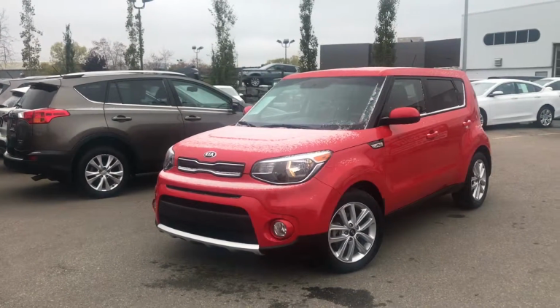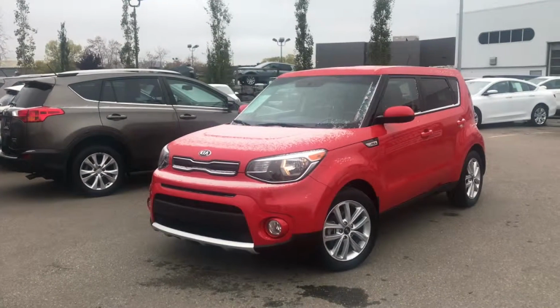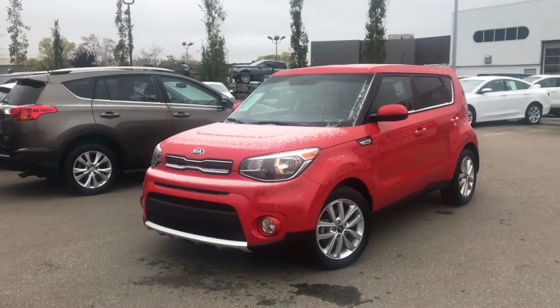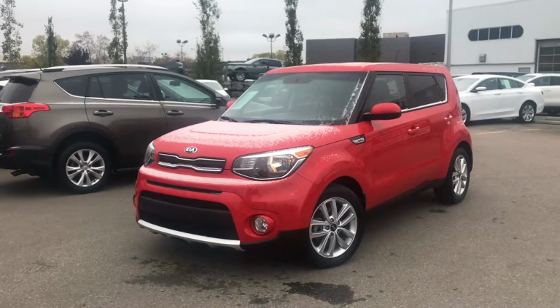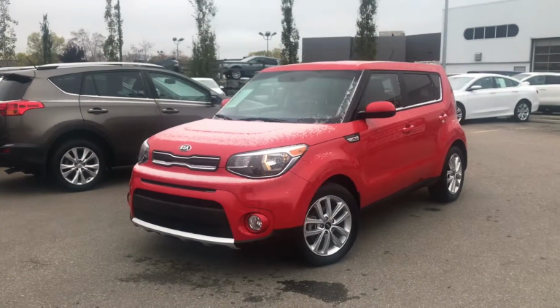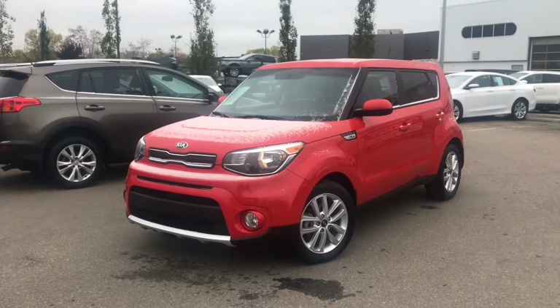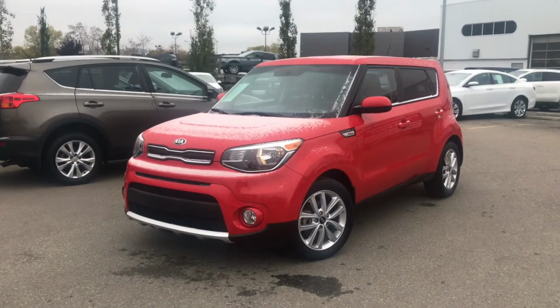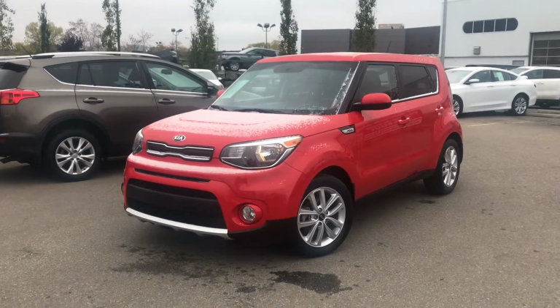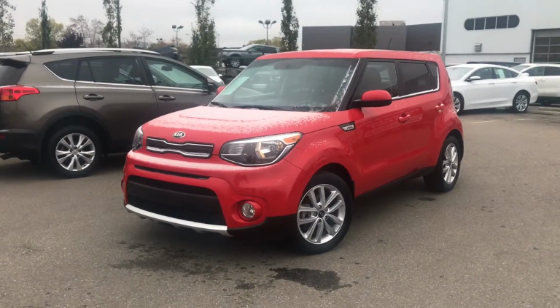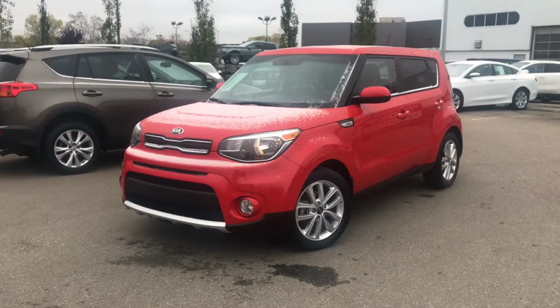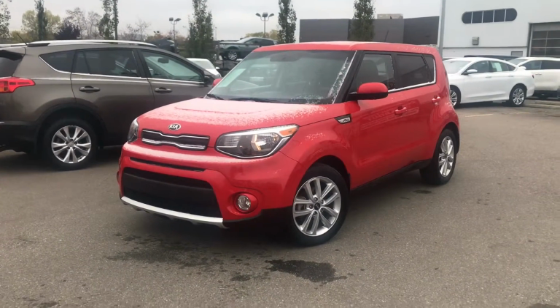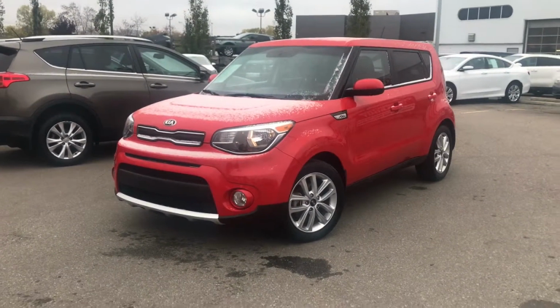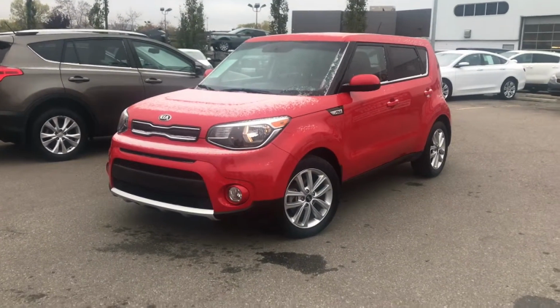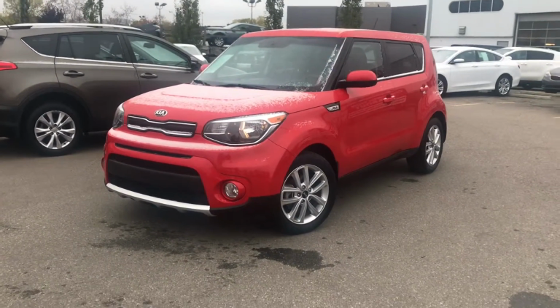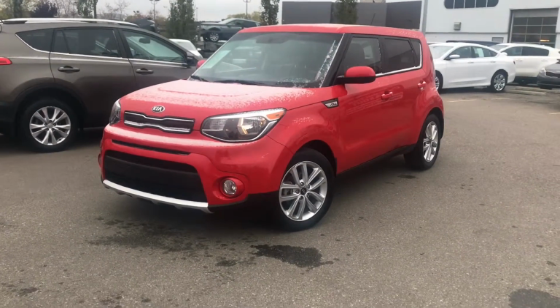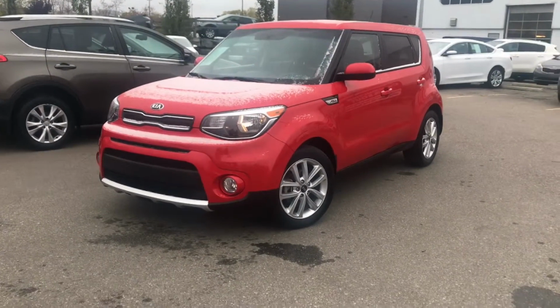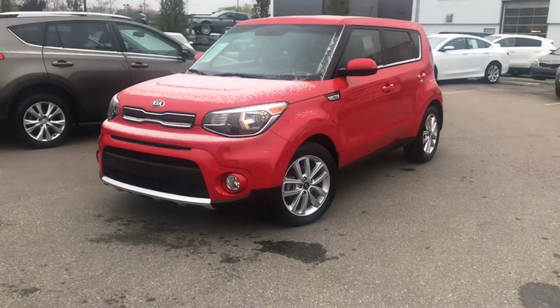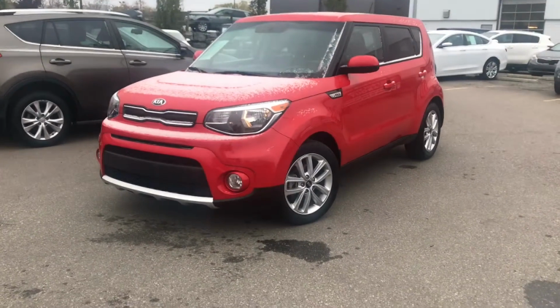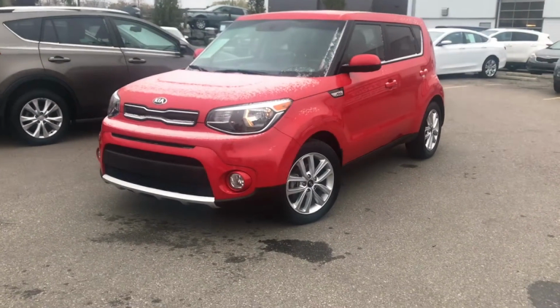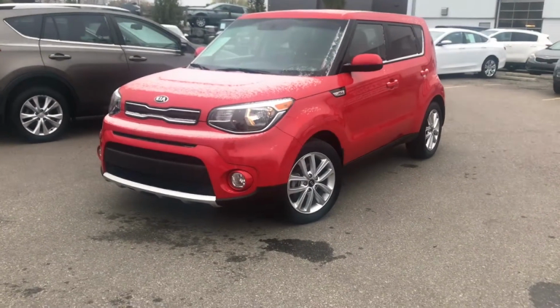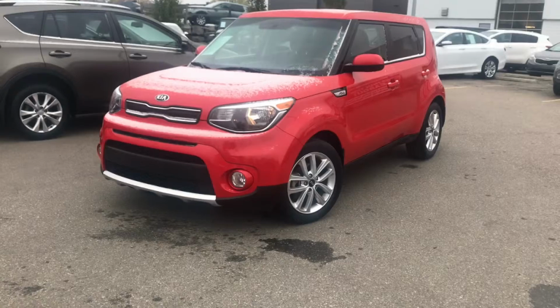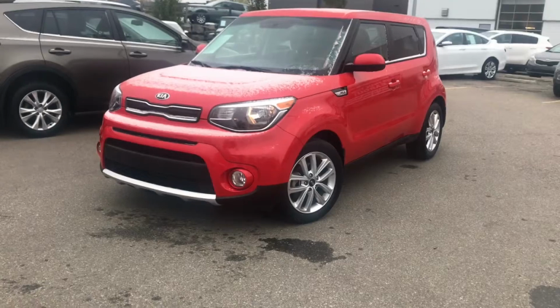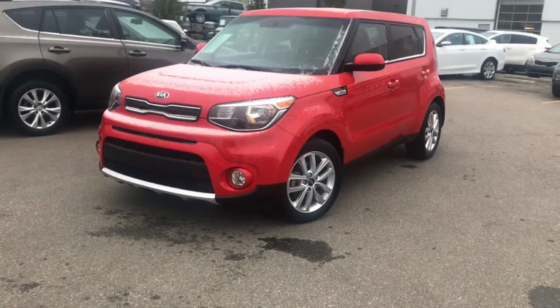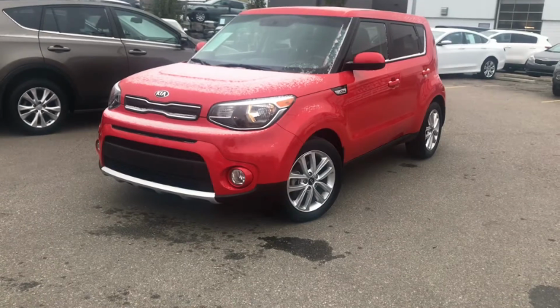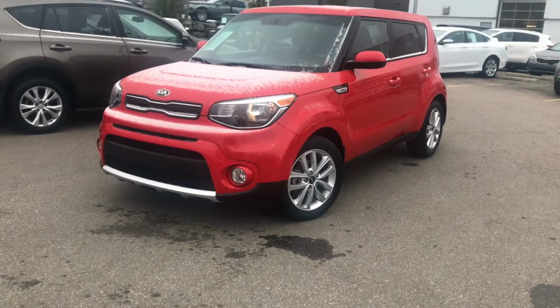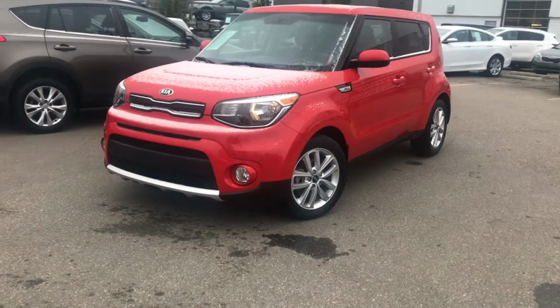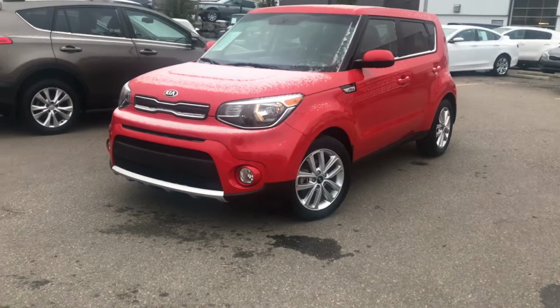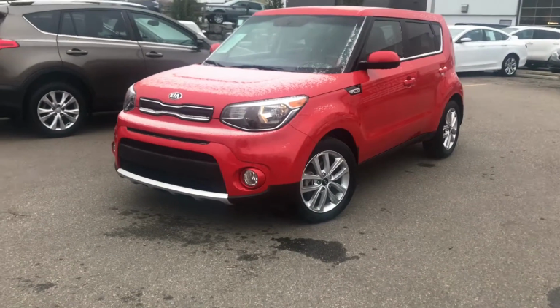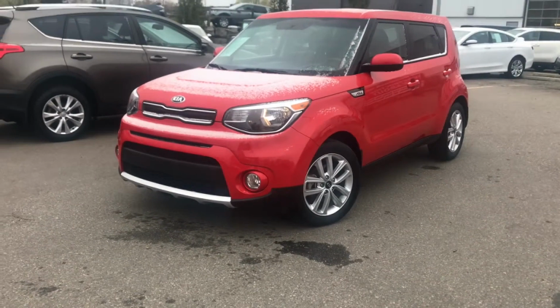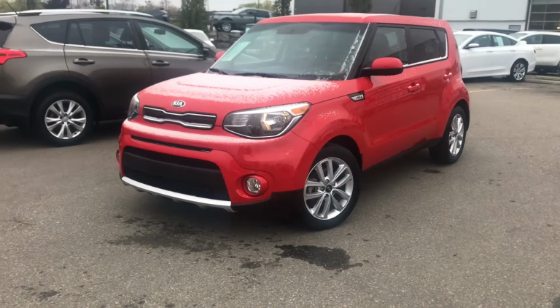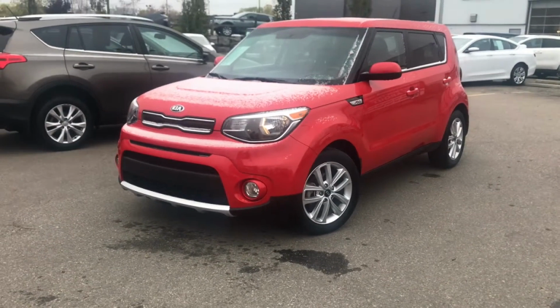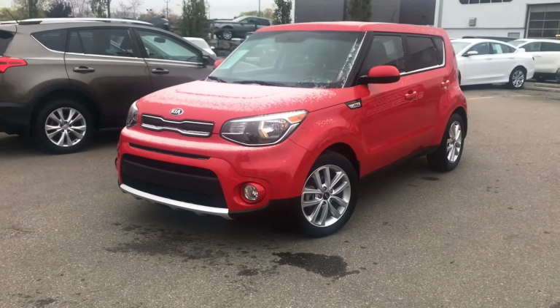Hi there, Matt with Straight Line Kia, wanting to share with you this 2018 Kia Soul EX.